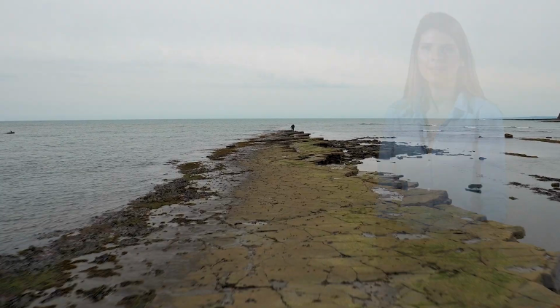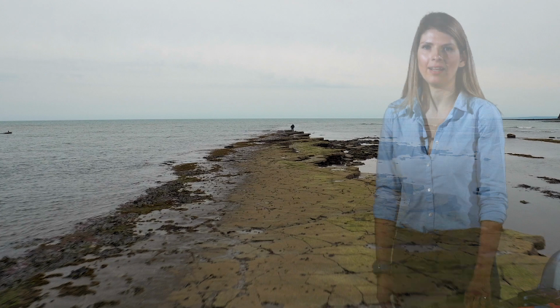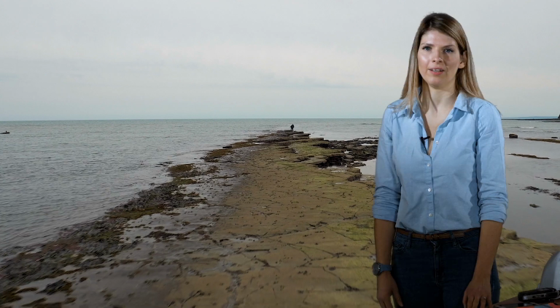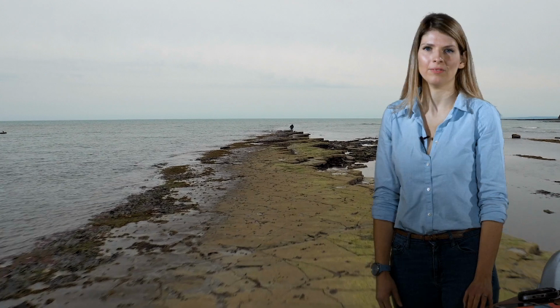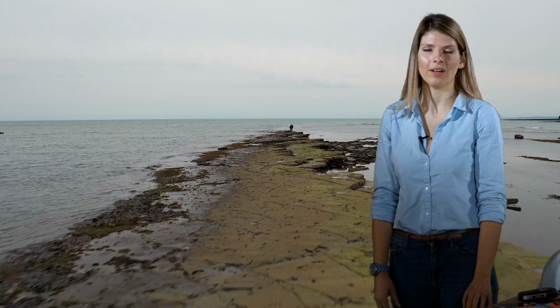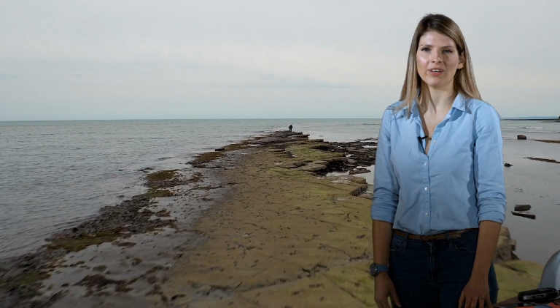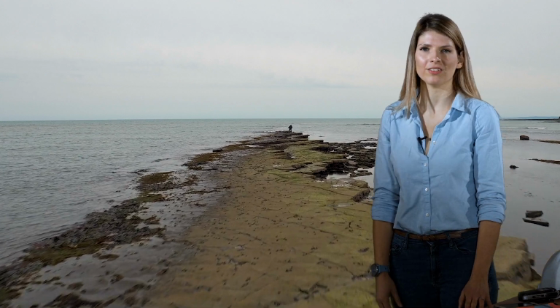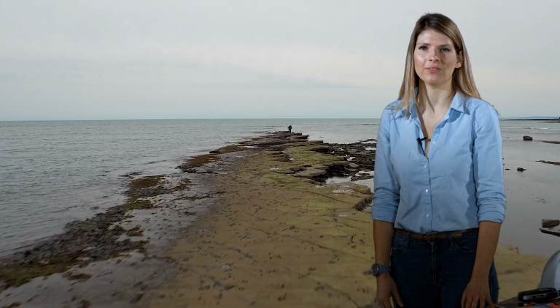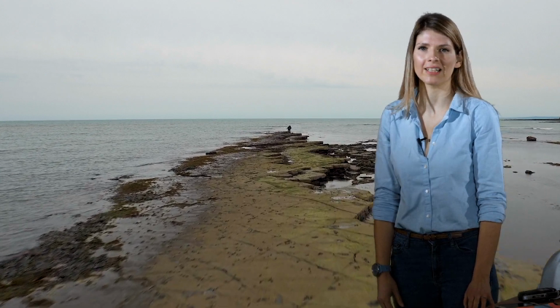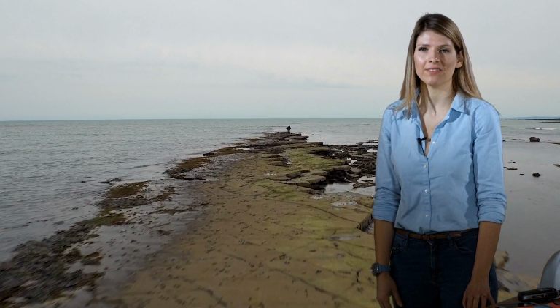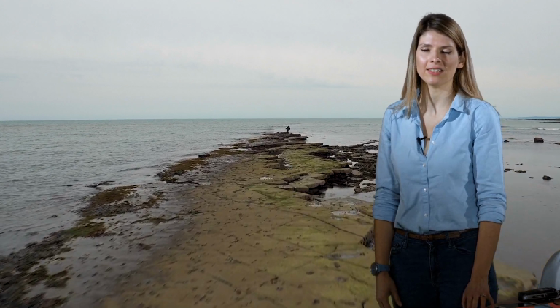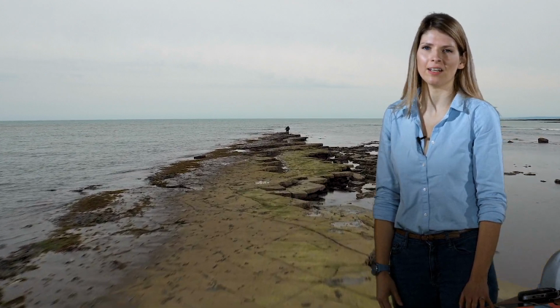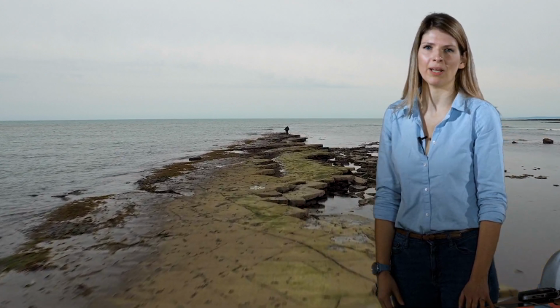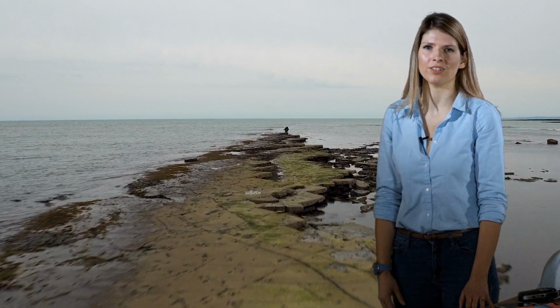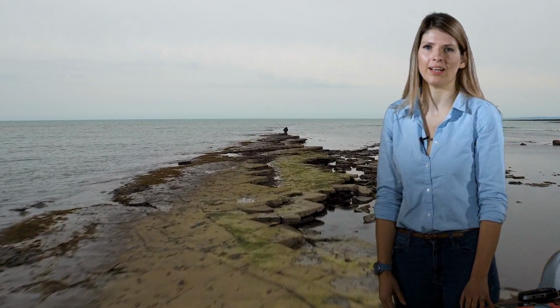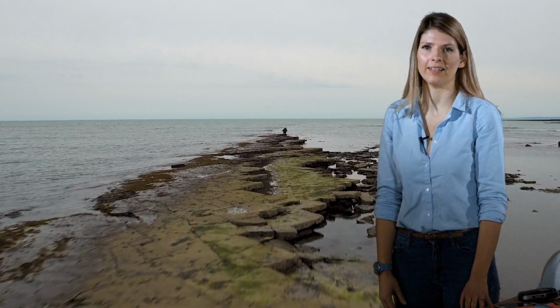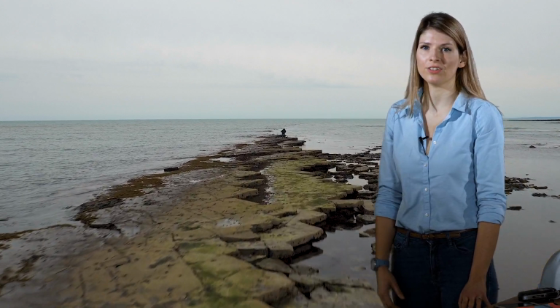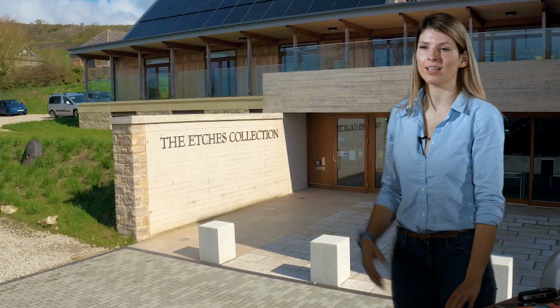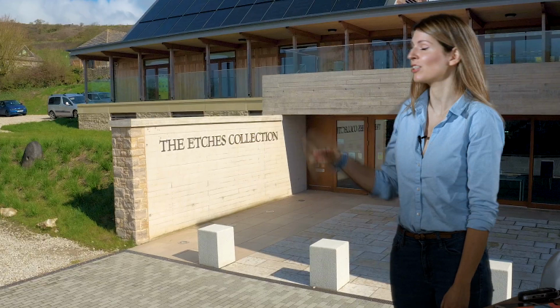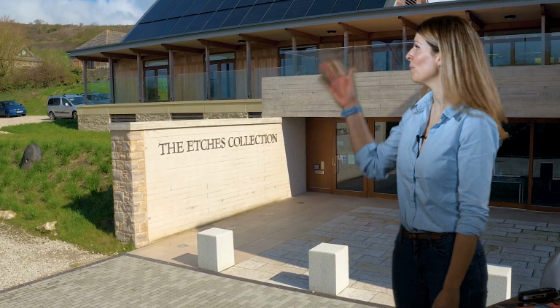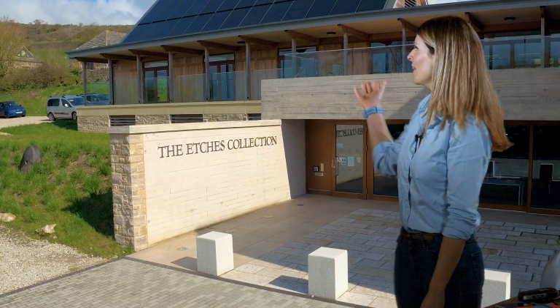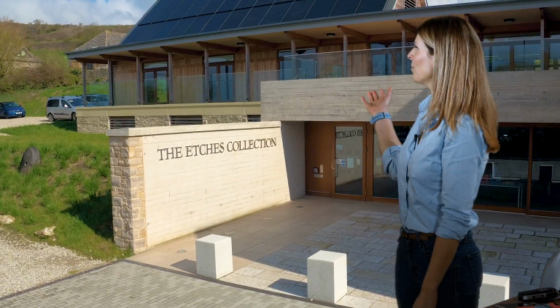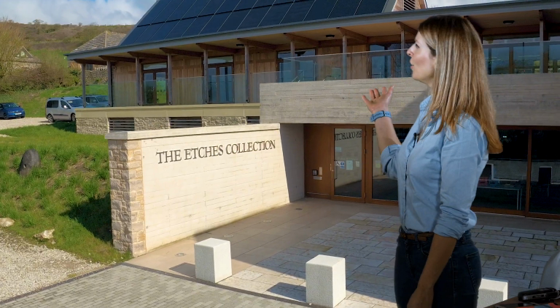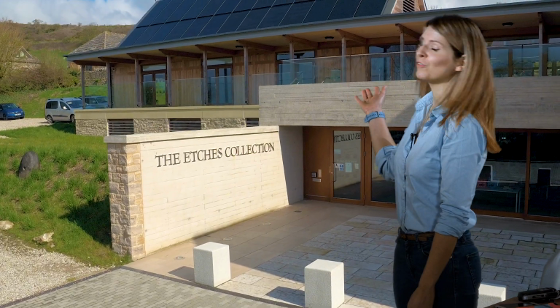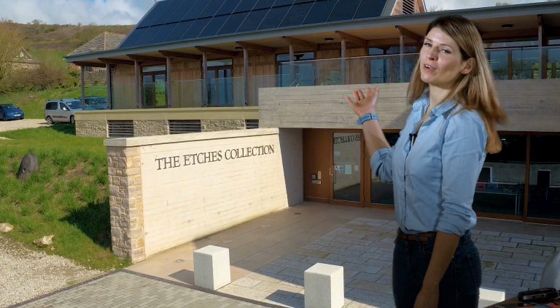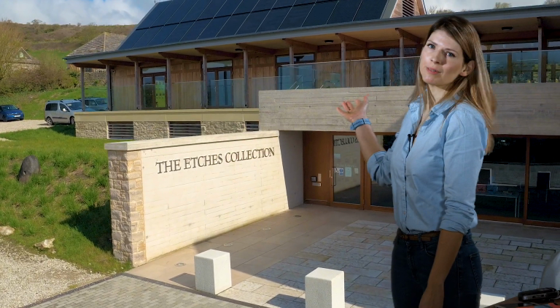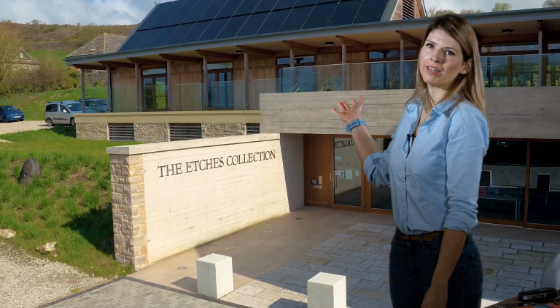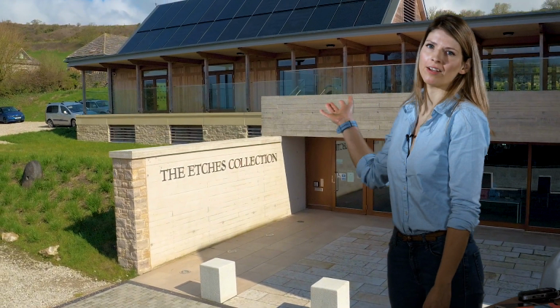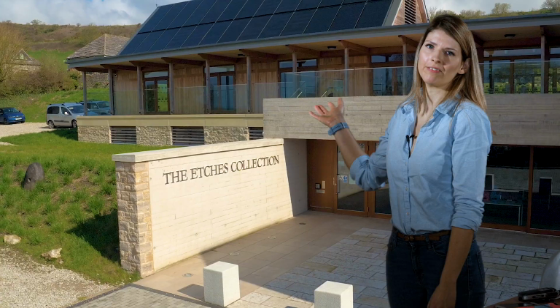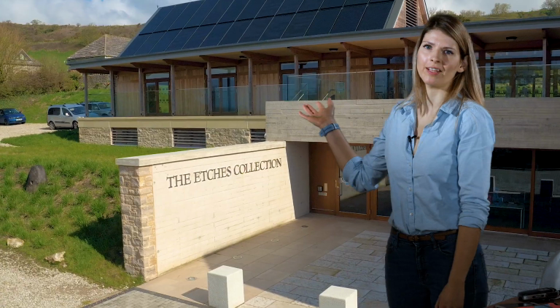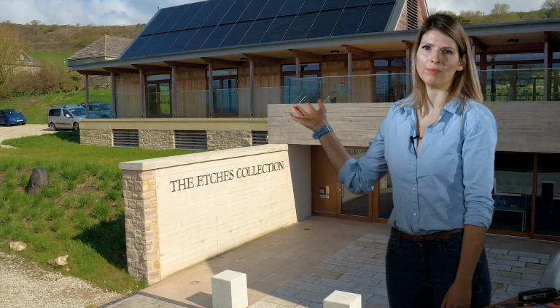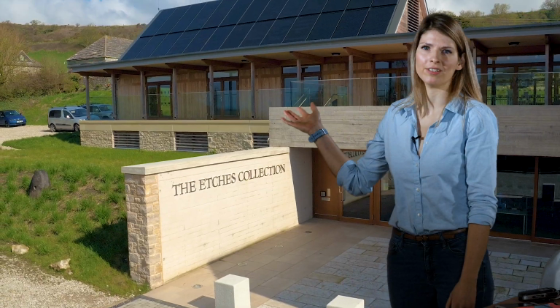Hello, I'm Rachel, the Activities and Learning Manager at the Etches Collection Museum of Jurassic Marine Life in Kimmeridge.